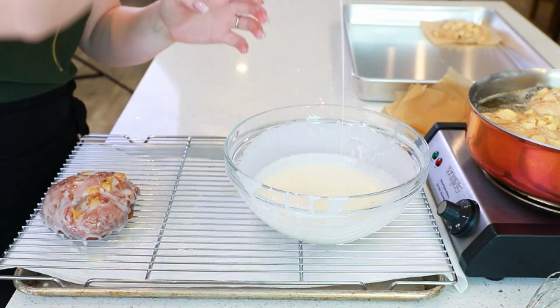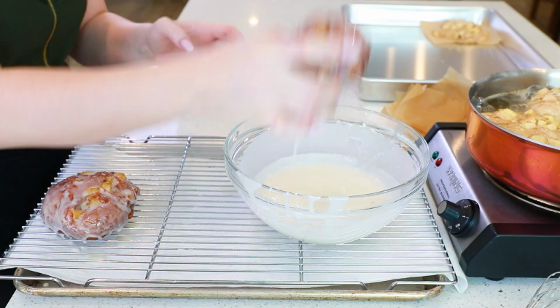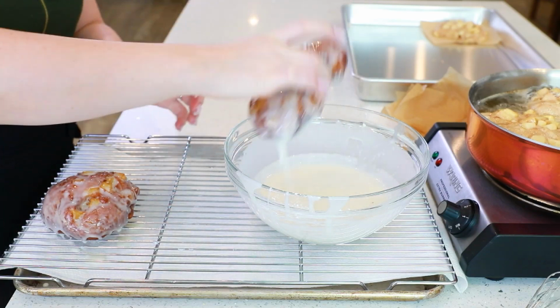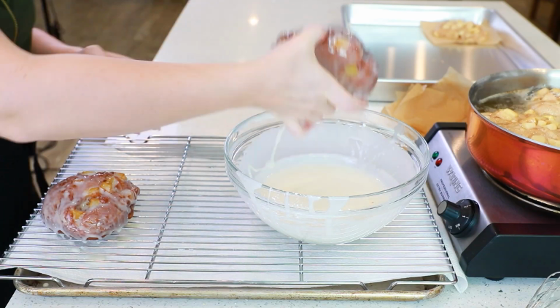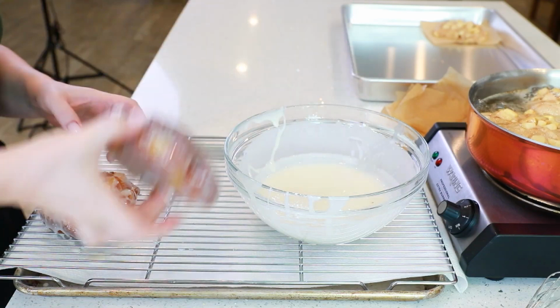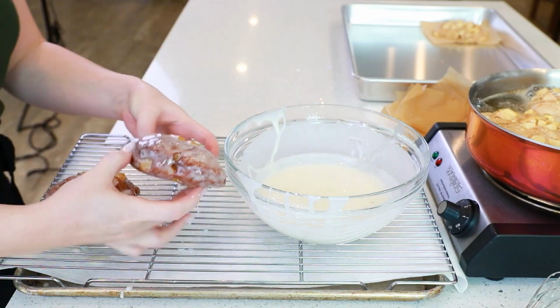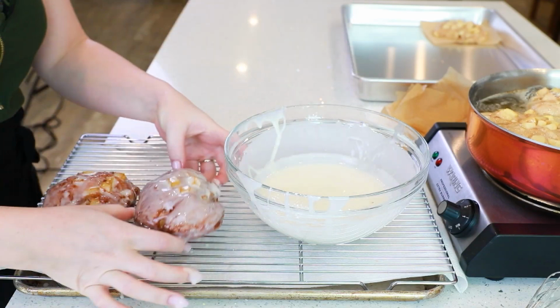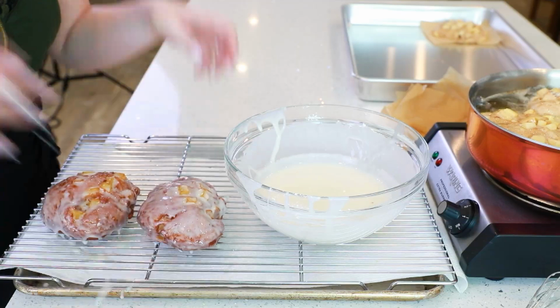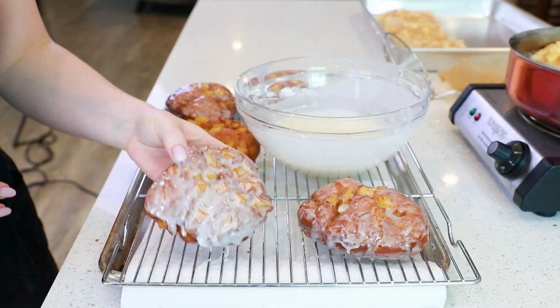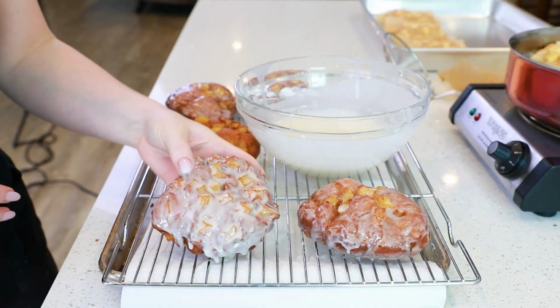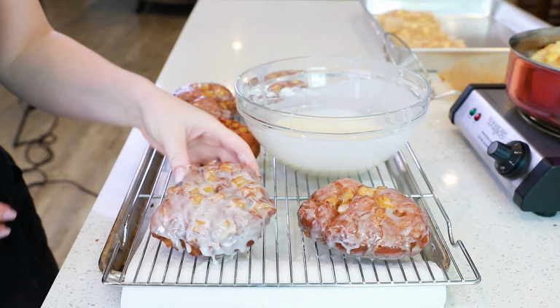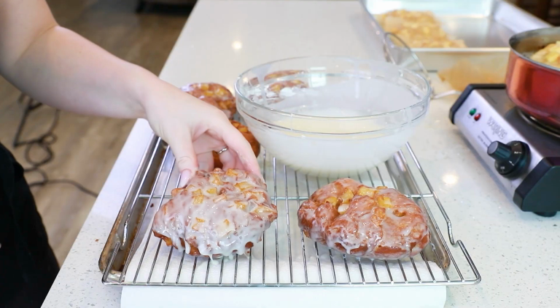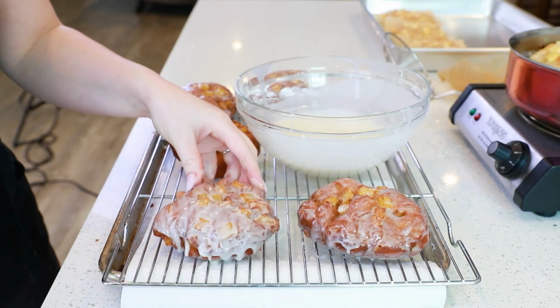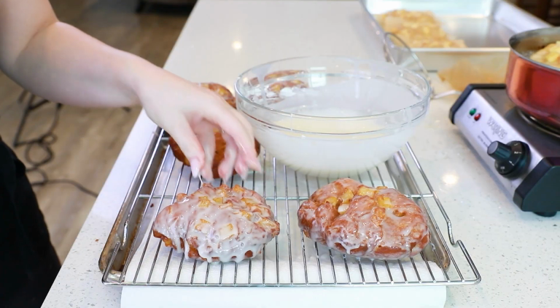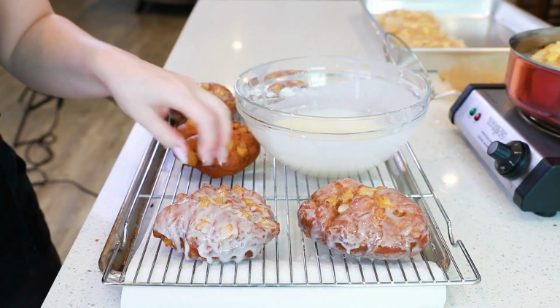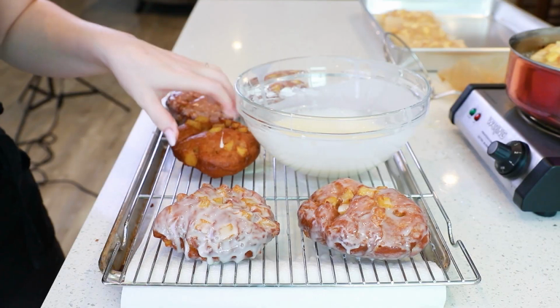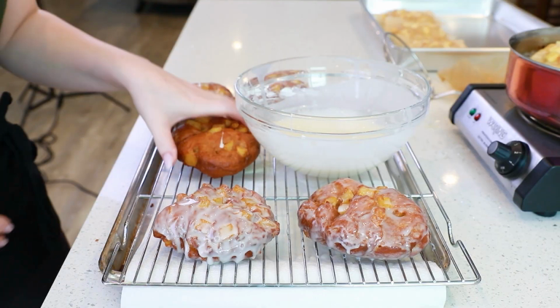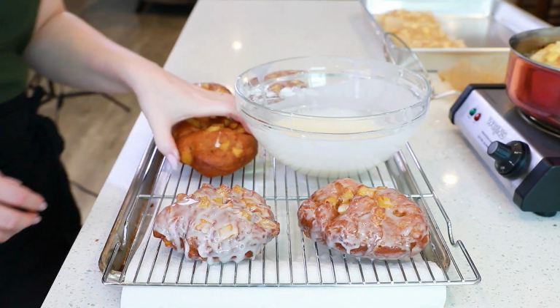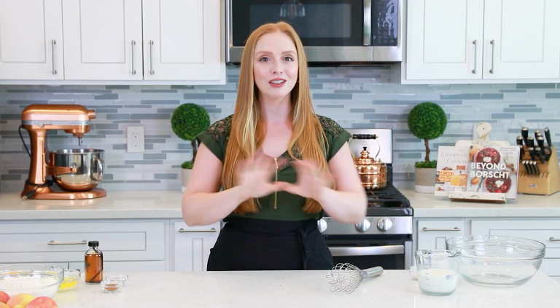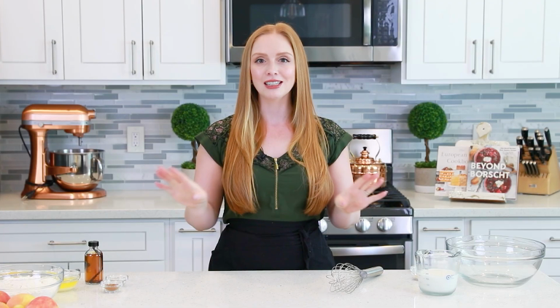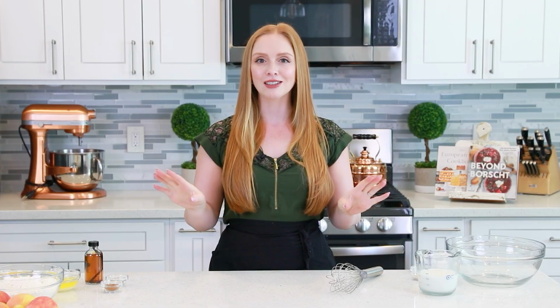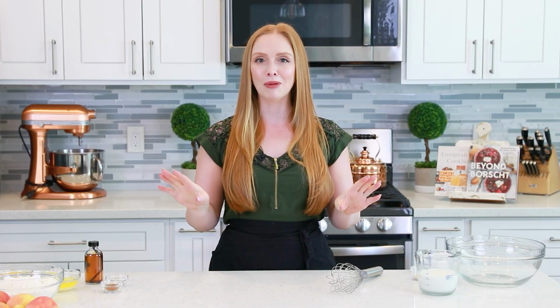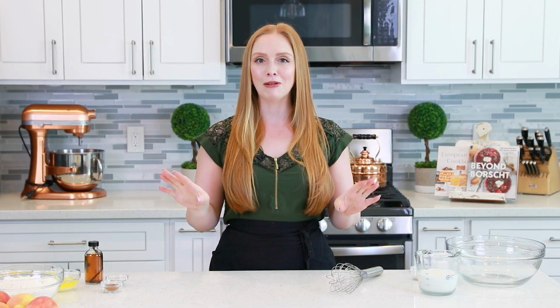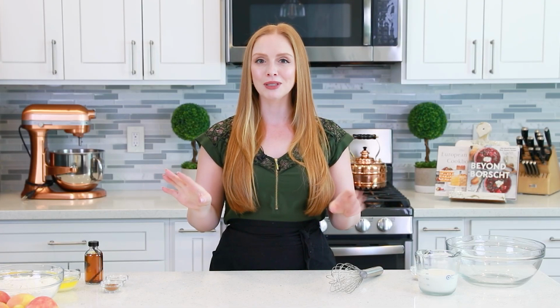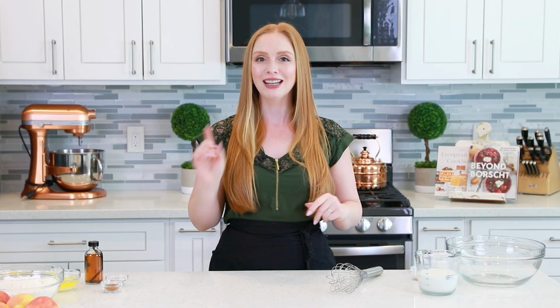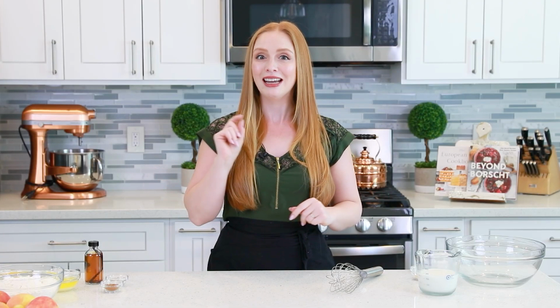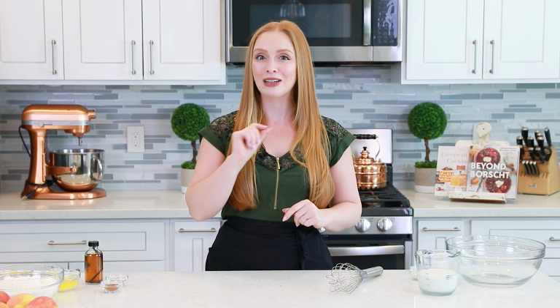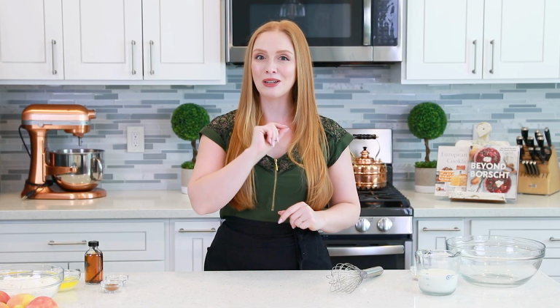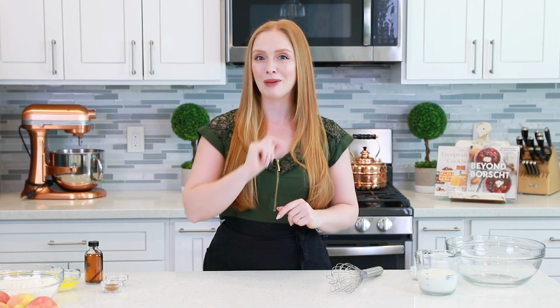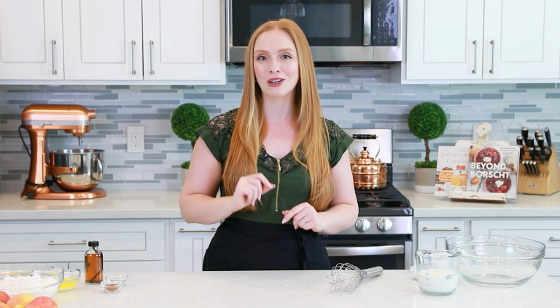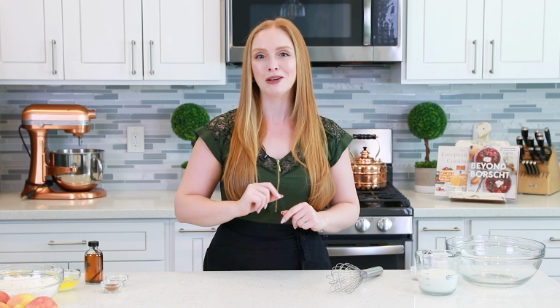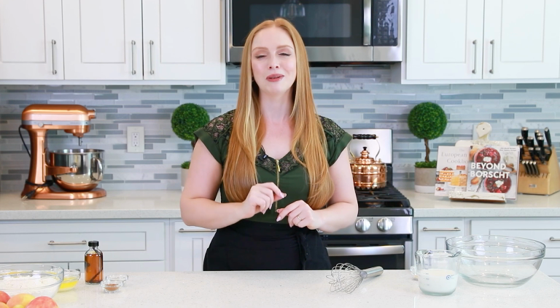Don't forget to head on down into that video description box for the recipe link! I have all the details up on my website, including metric measurements!